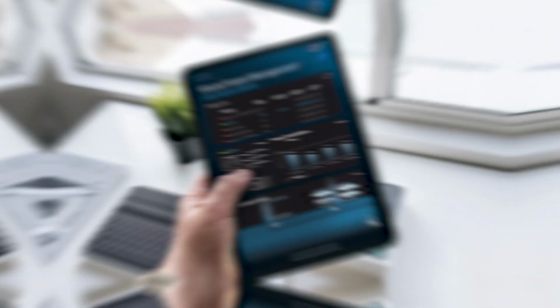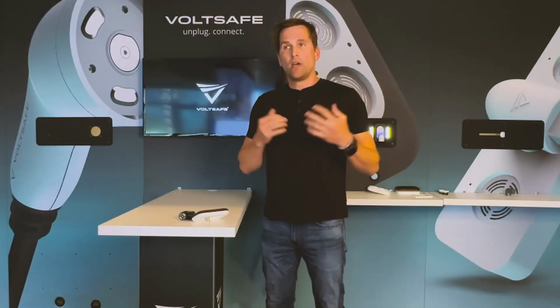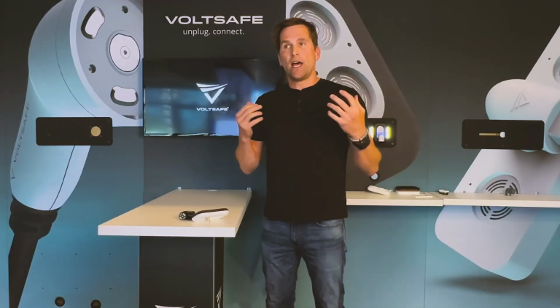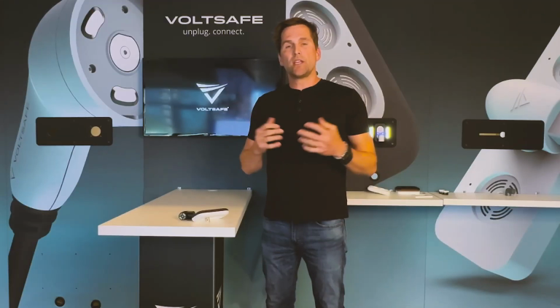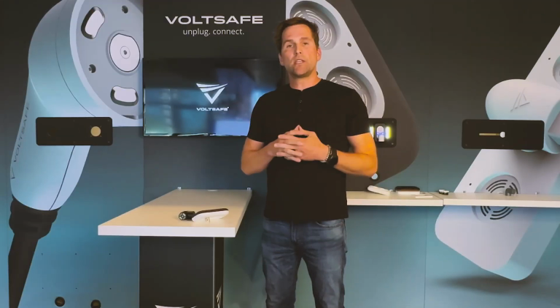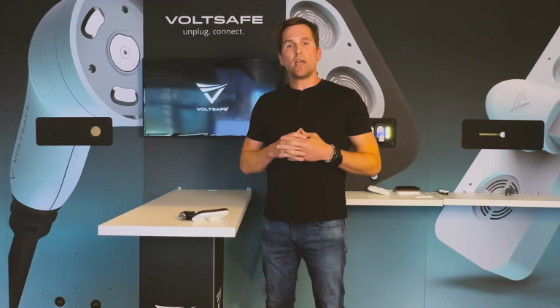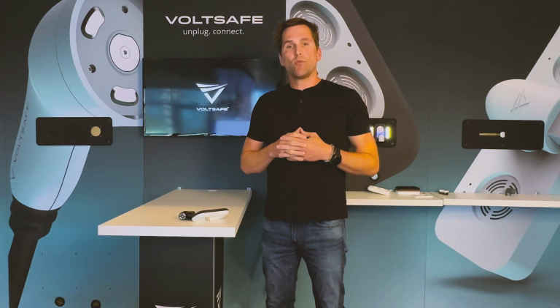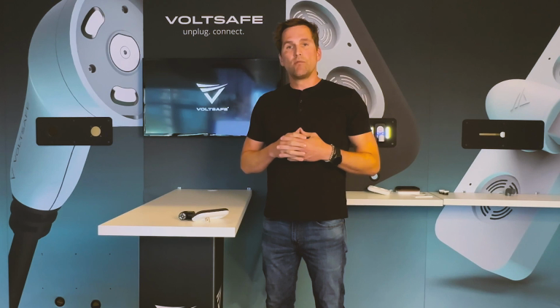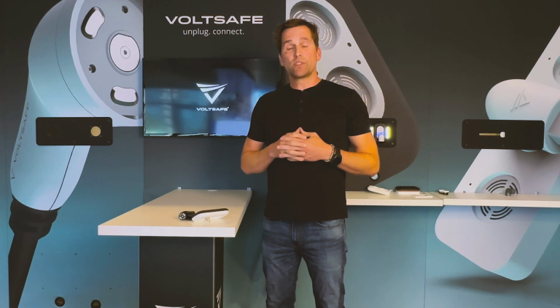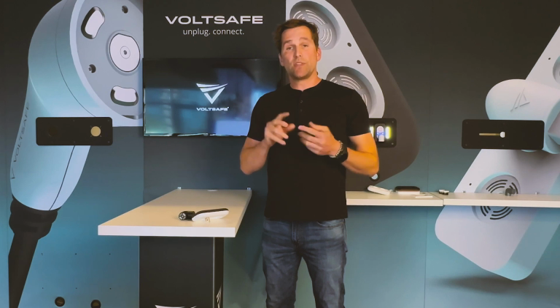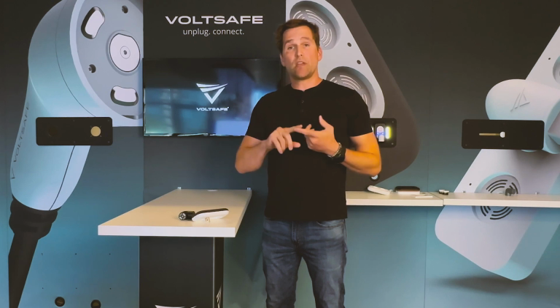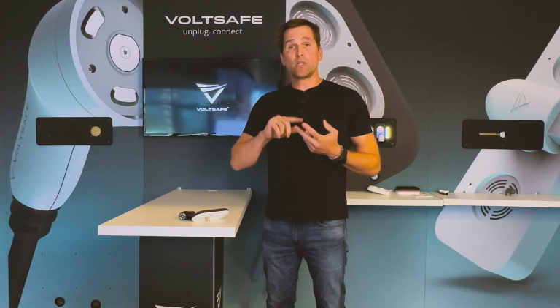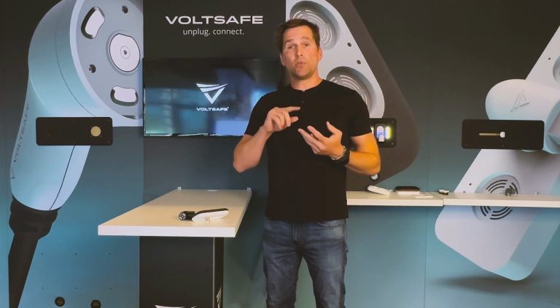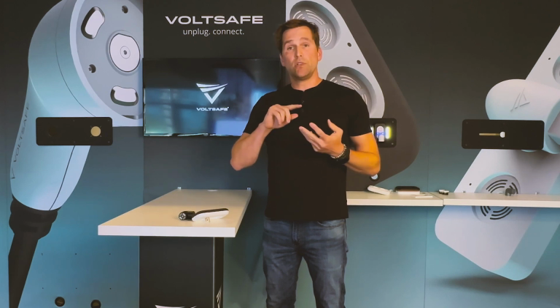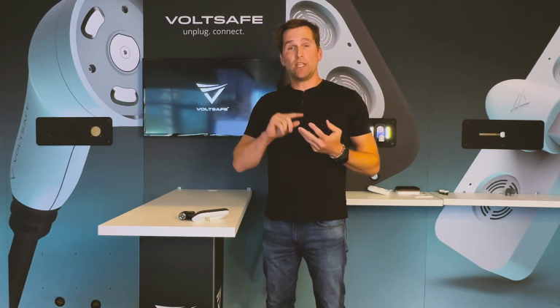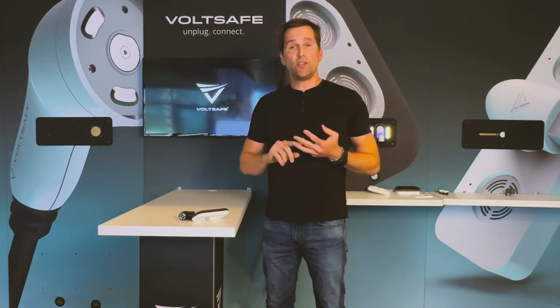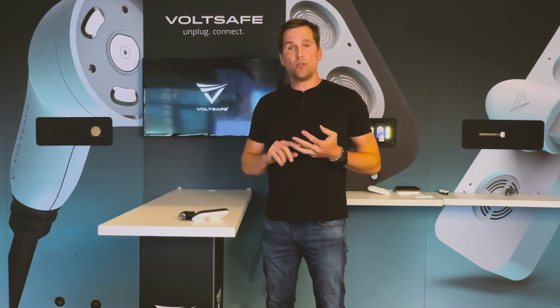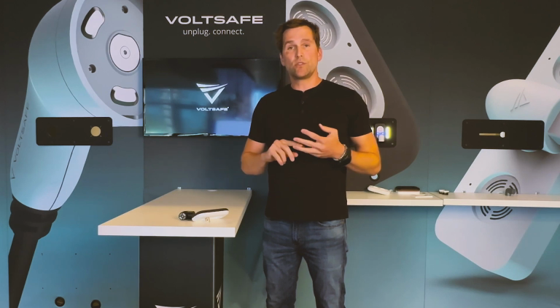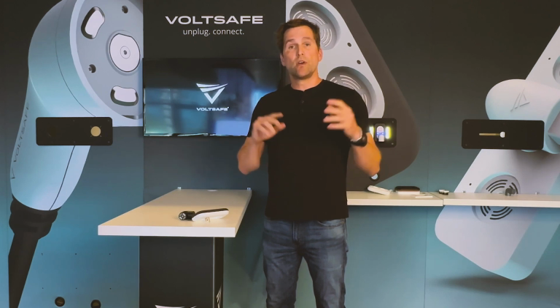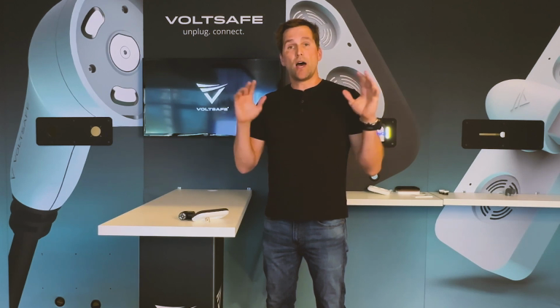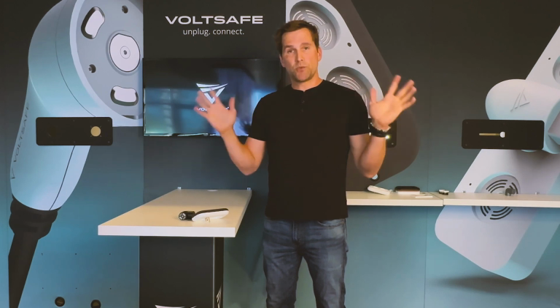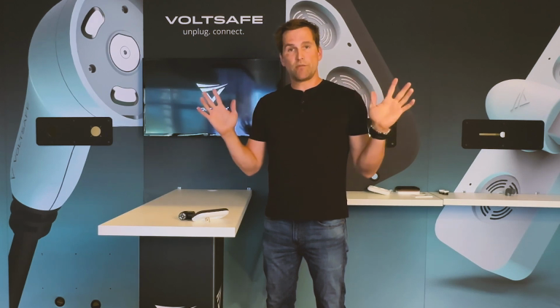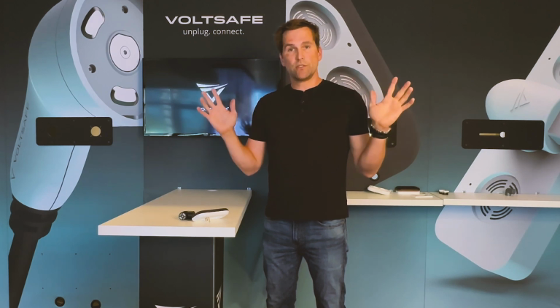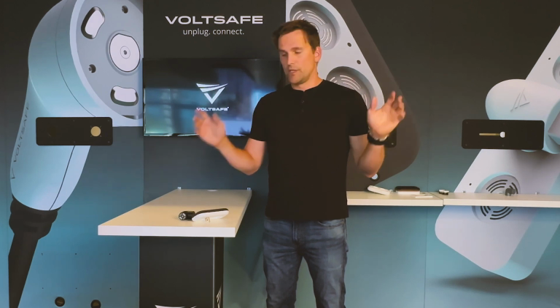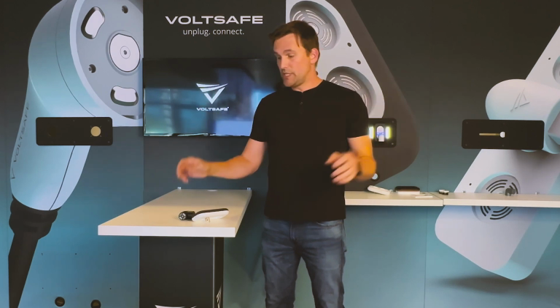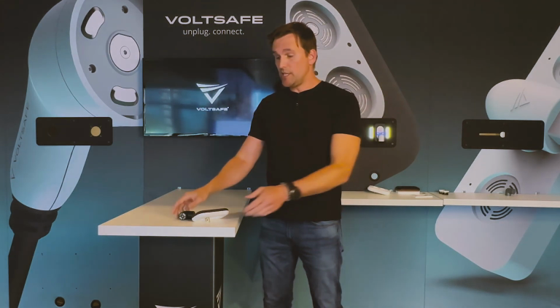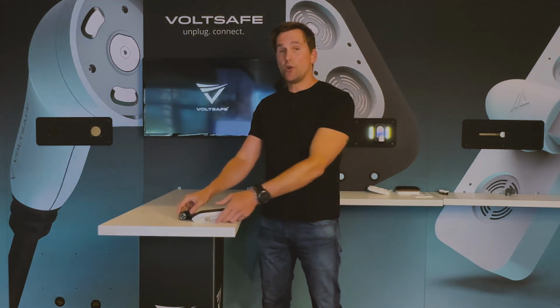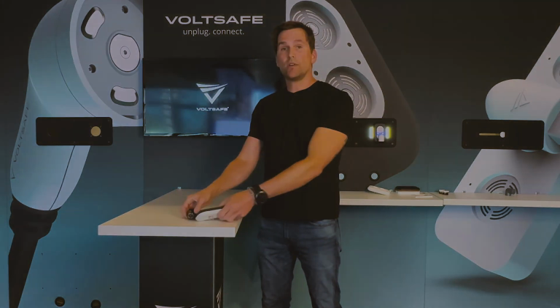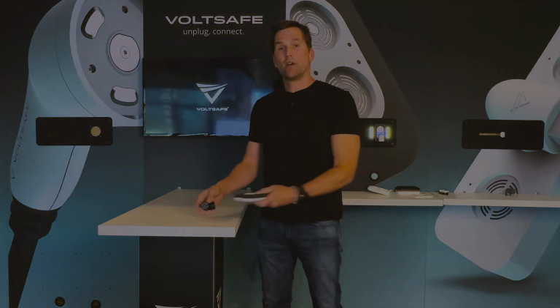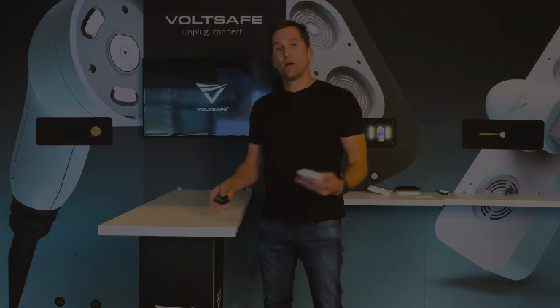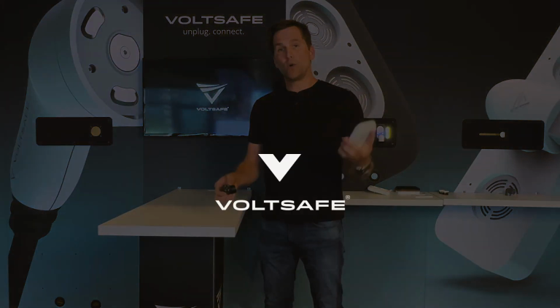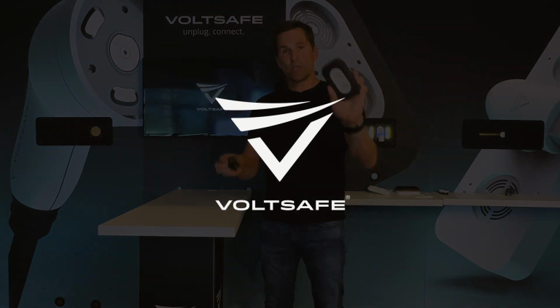At the end of the day, VoltSafe is safe, simple, and easy to use. I'm Trevor, CEO of VoltSafe.